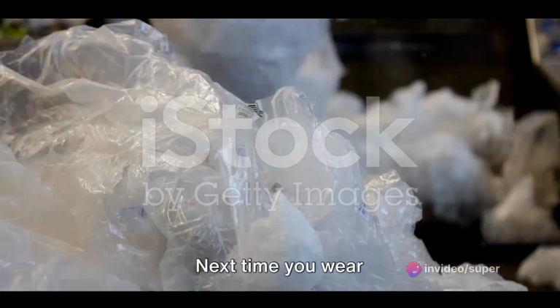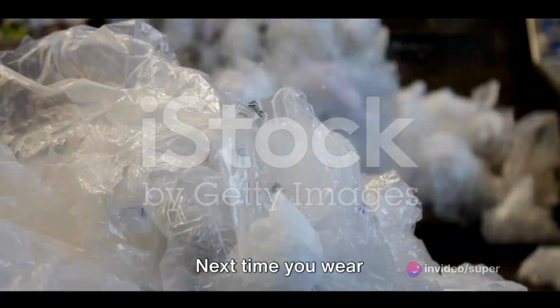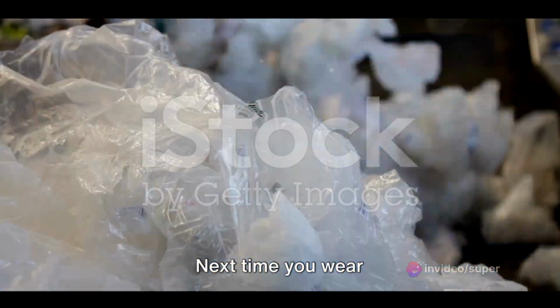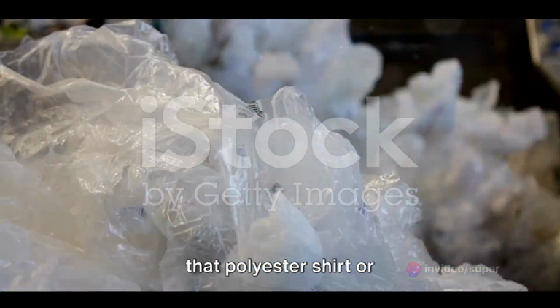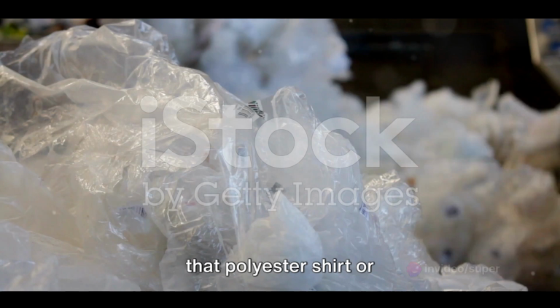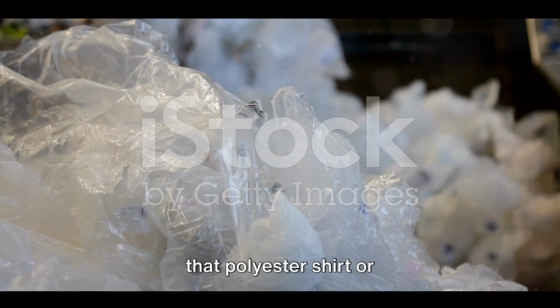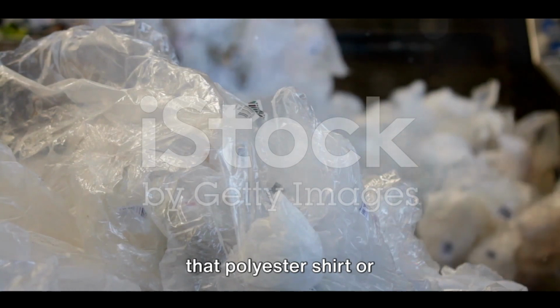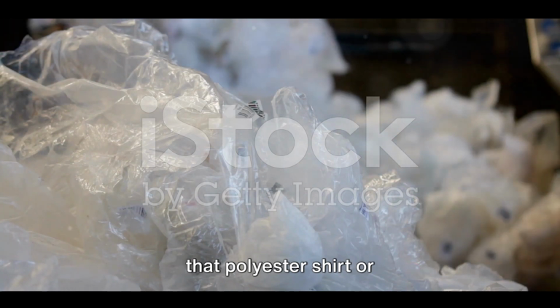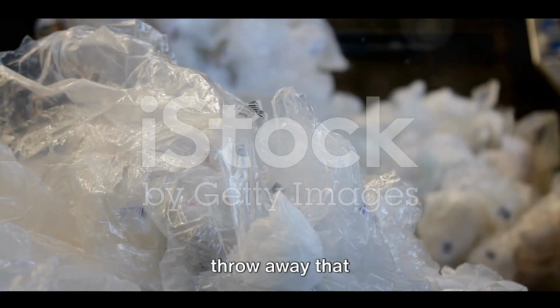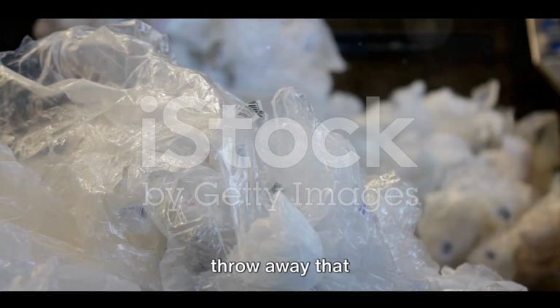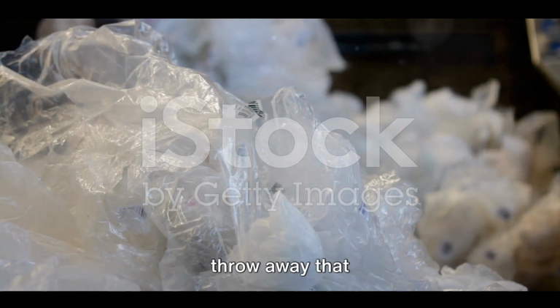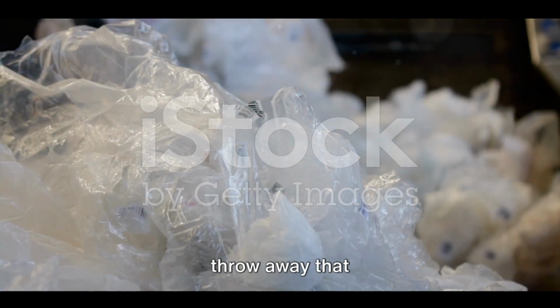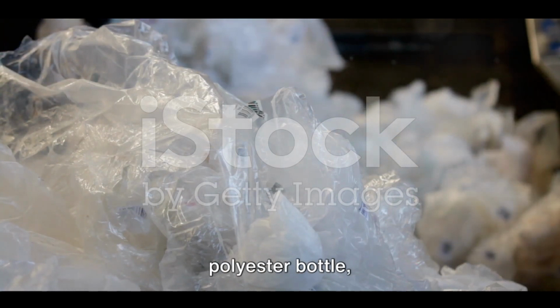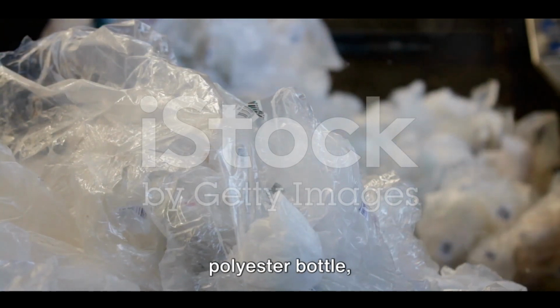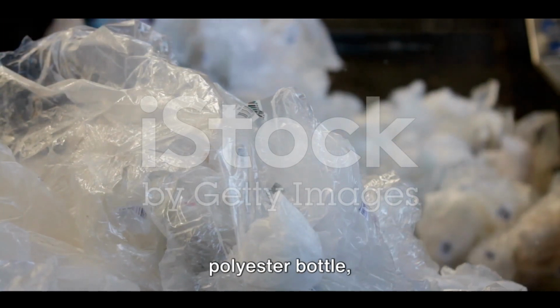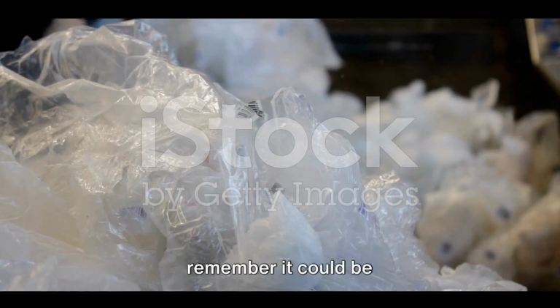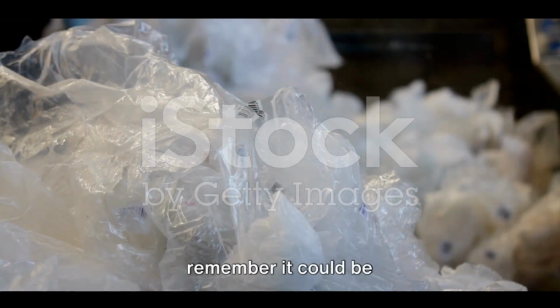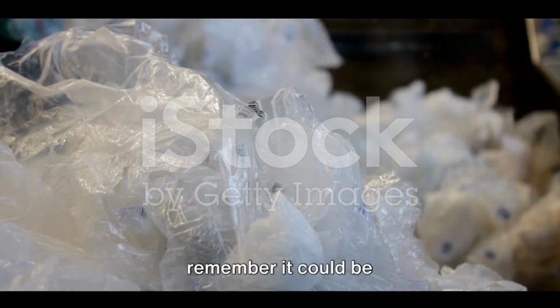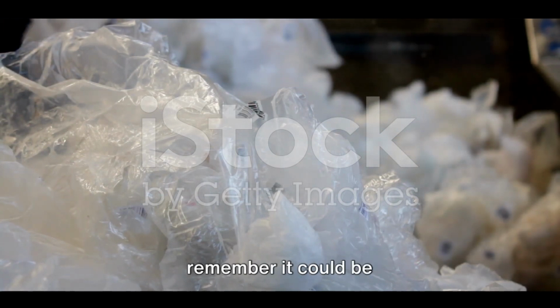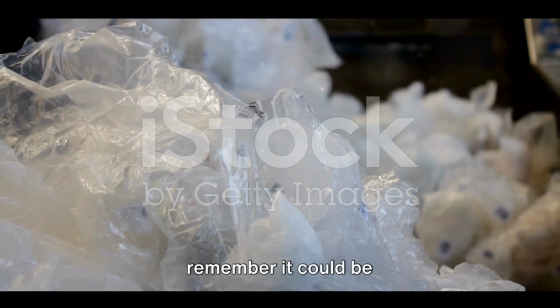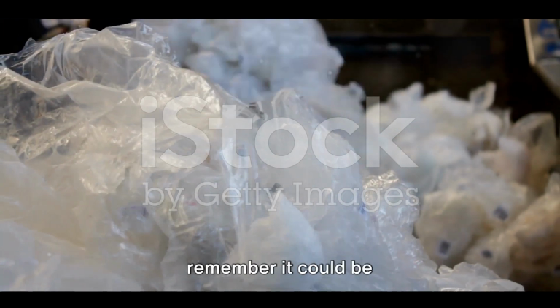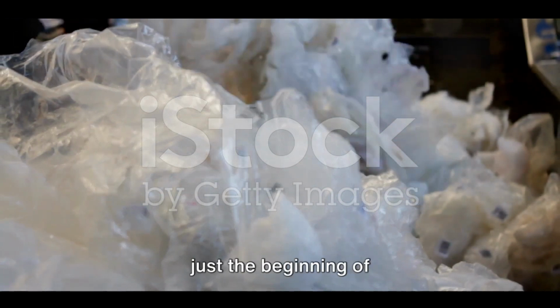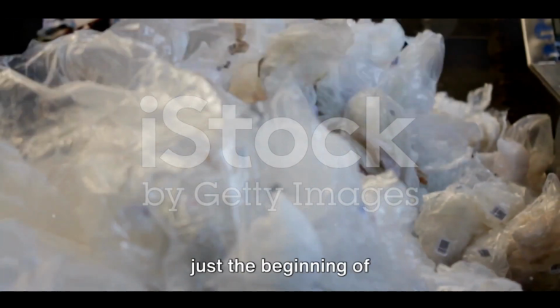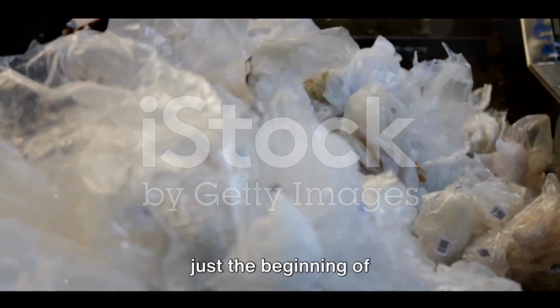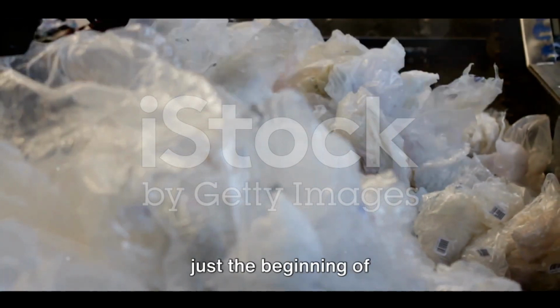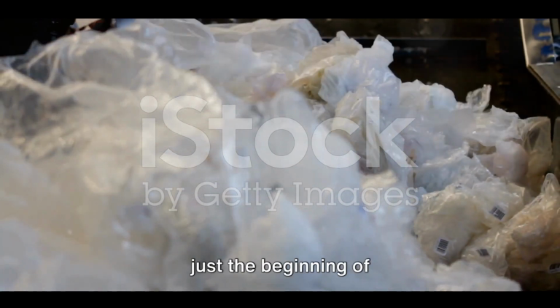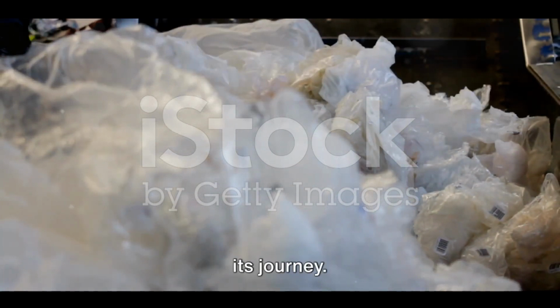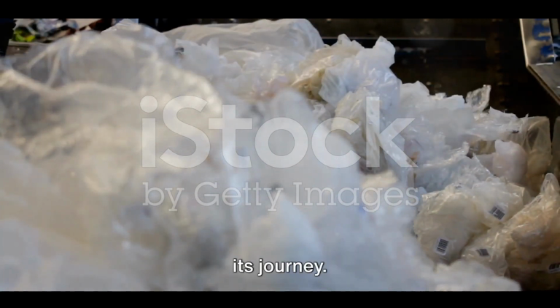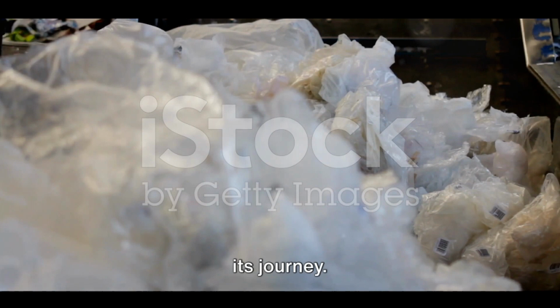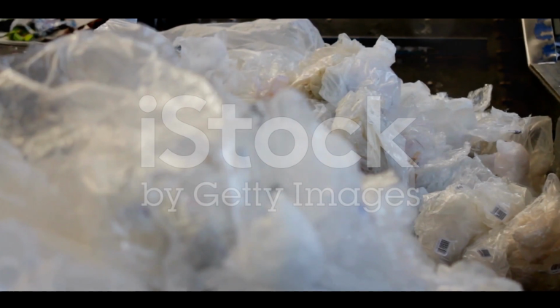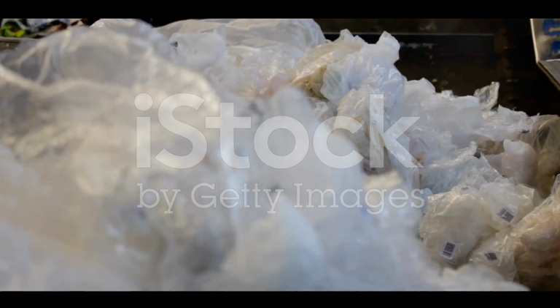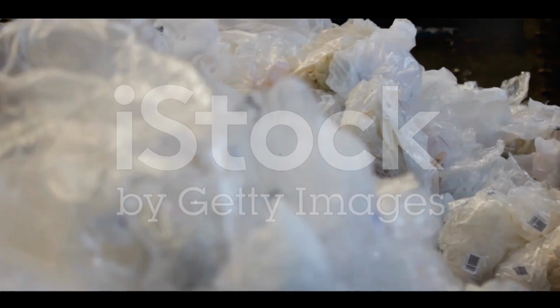Next time you wear that polyester shirt or throw away that polyester bottle, remember it could be just the beginning of its journey.